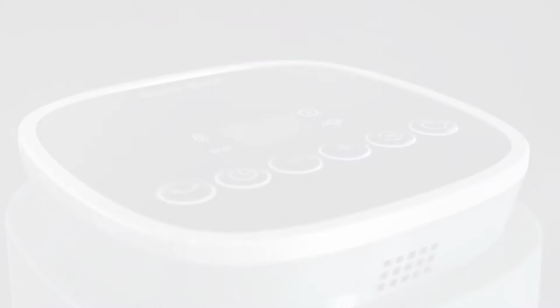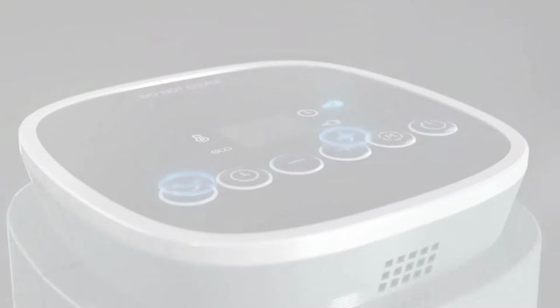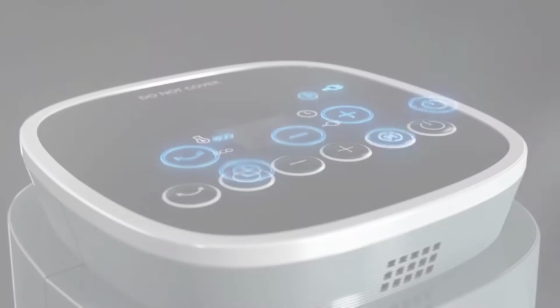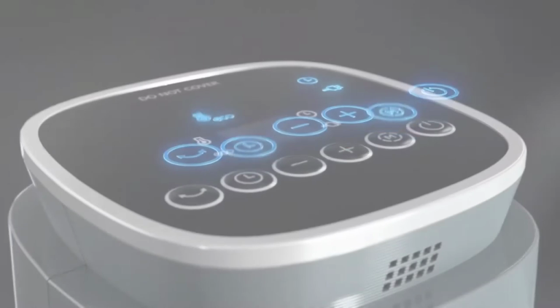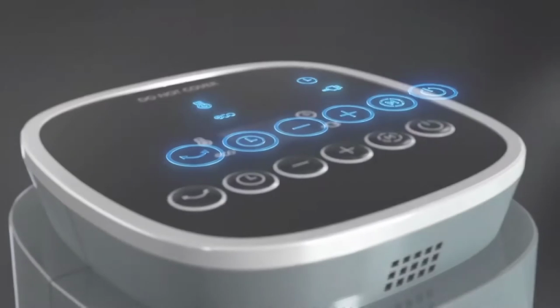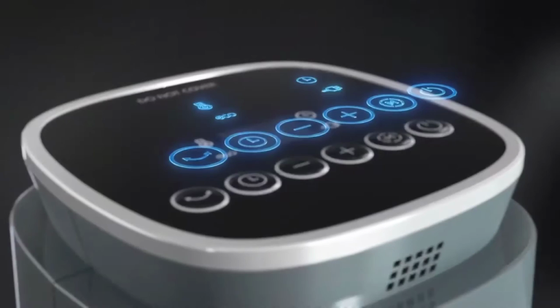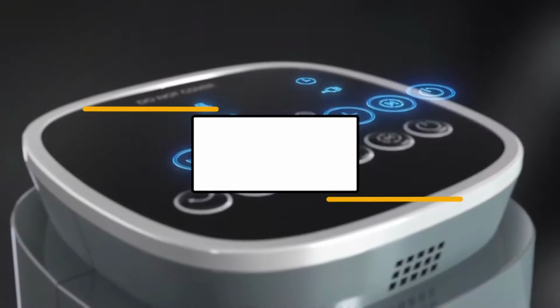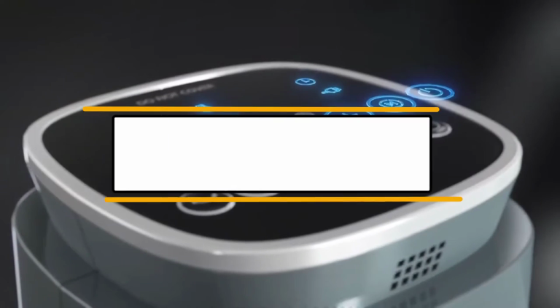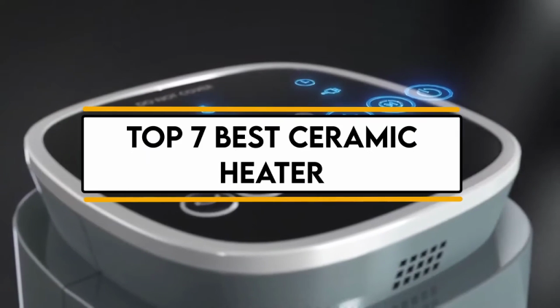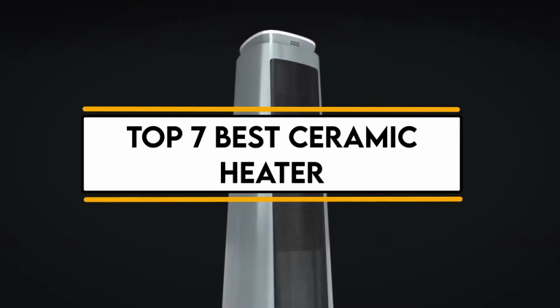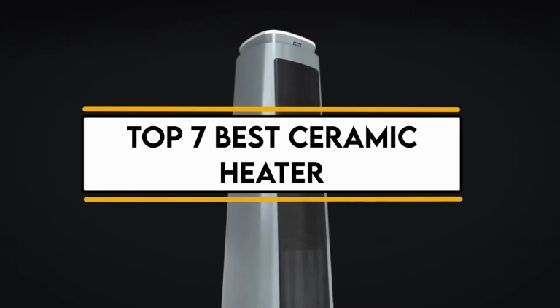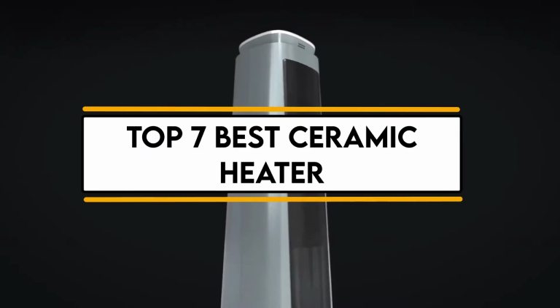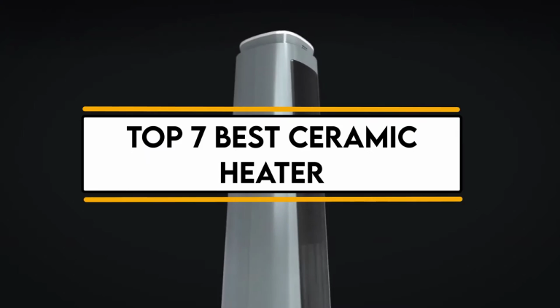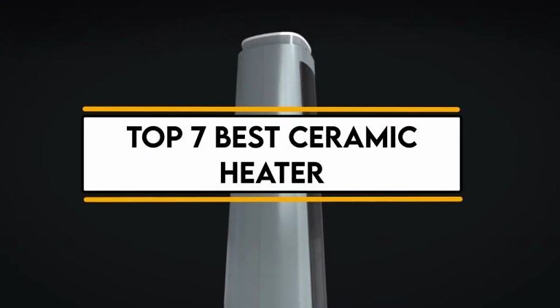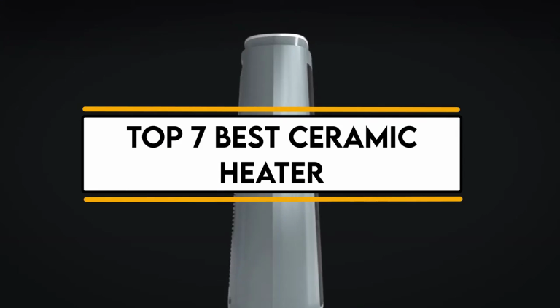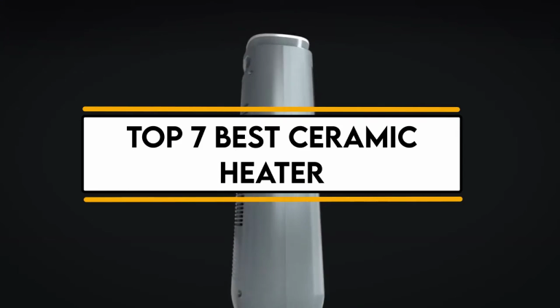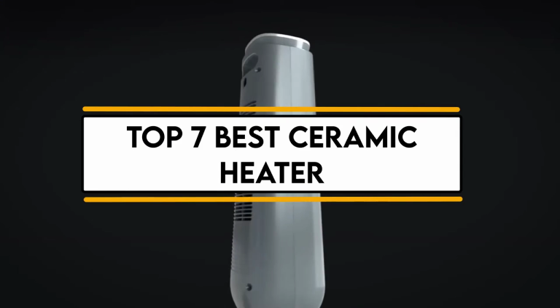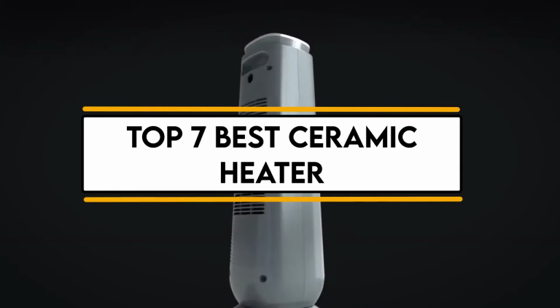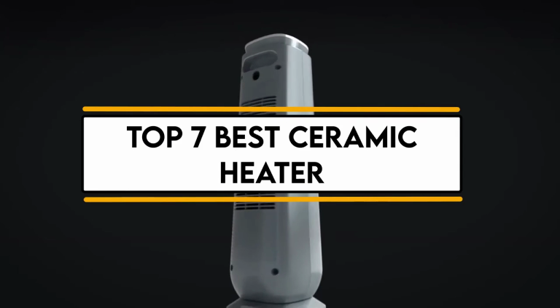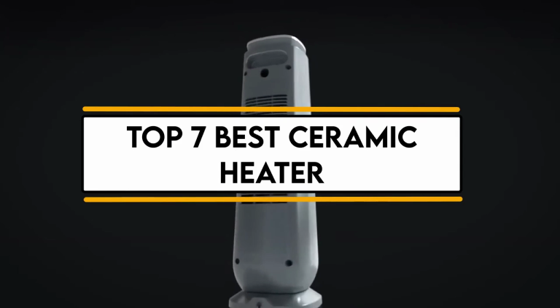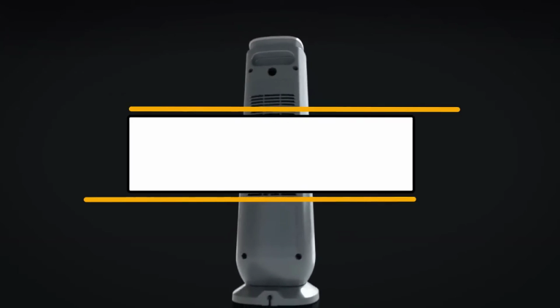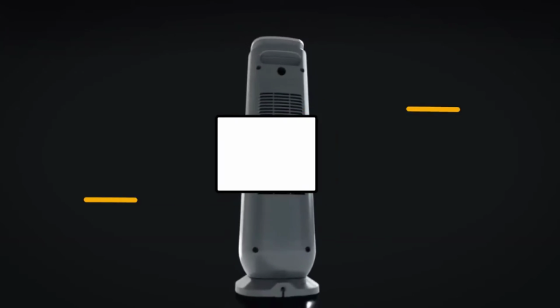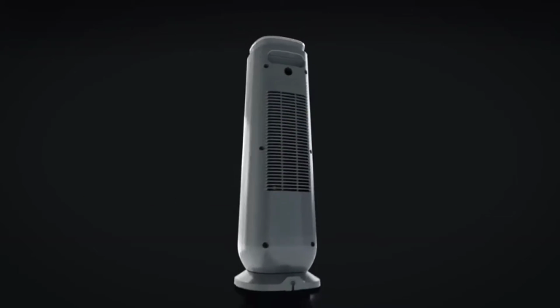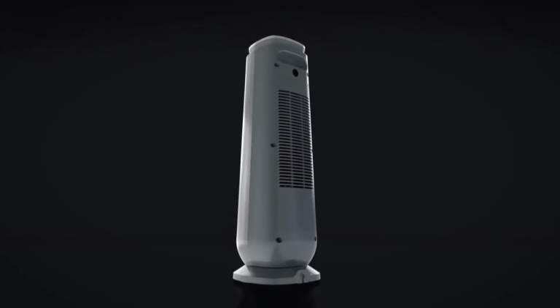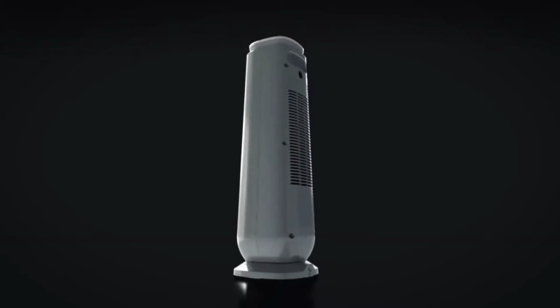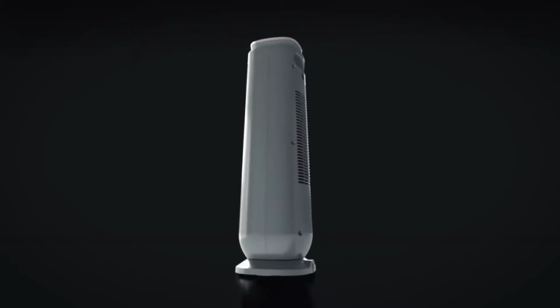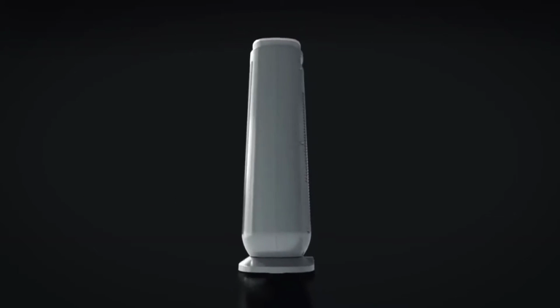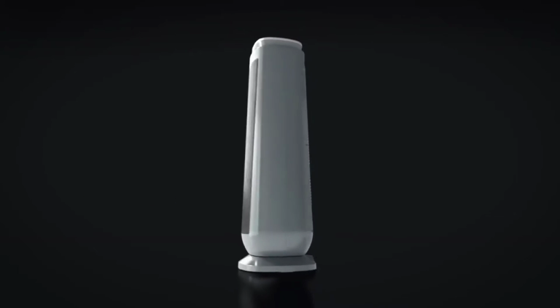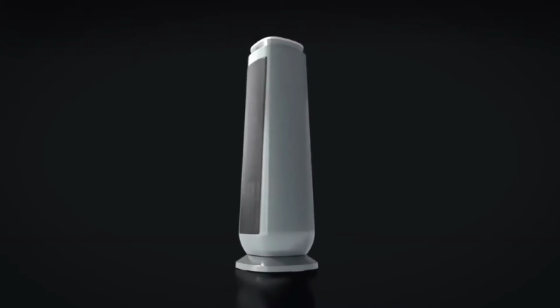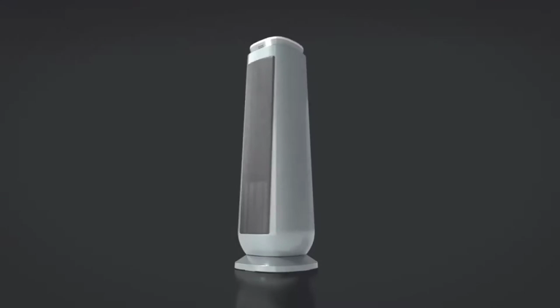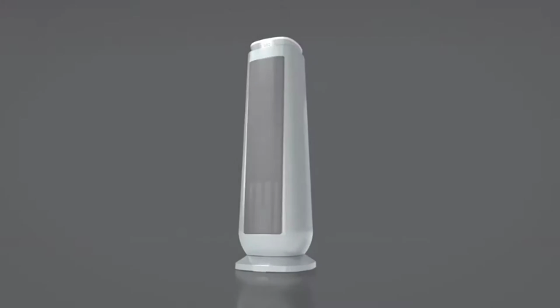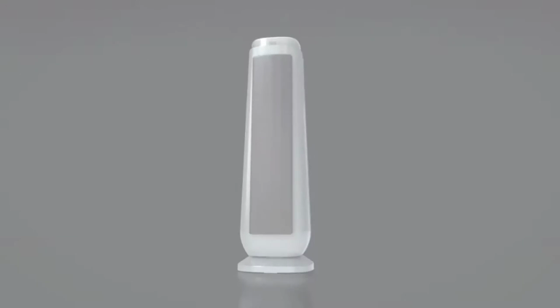In this video, we will discuss the top 7 best ceramic heaters. So let's get started.